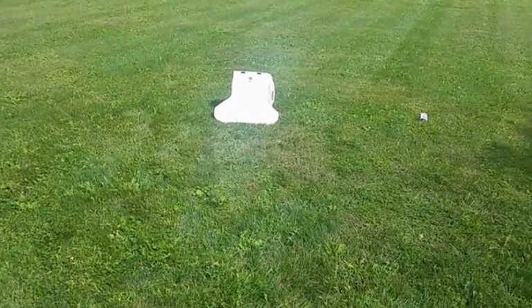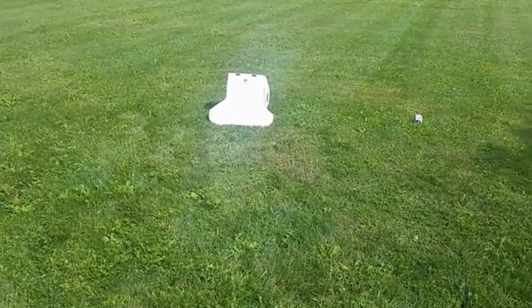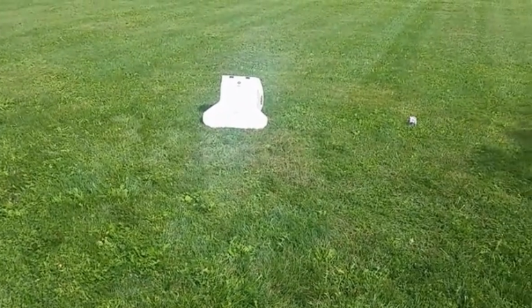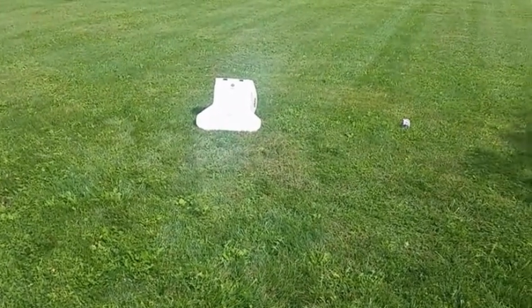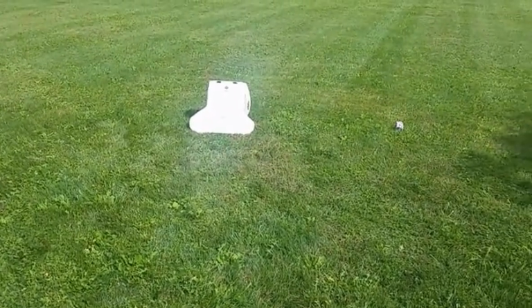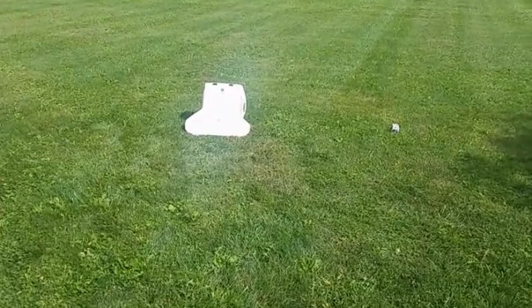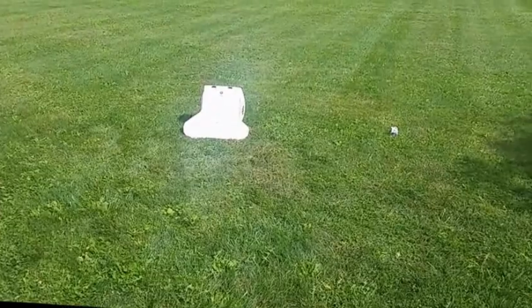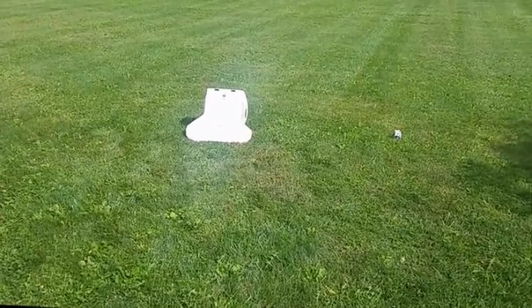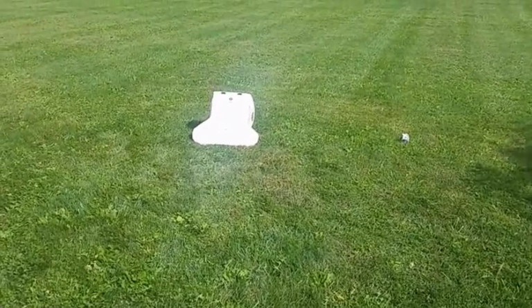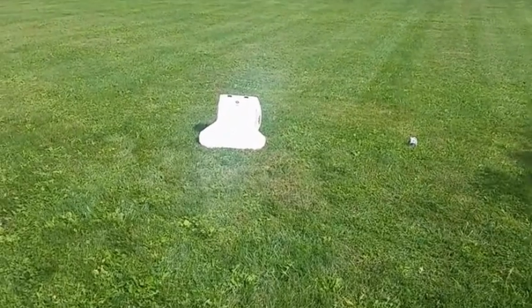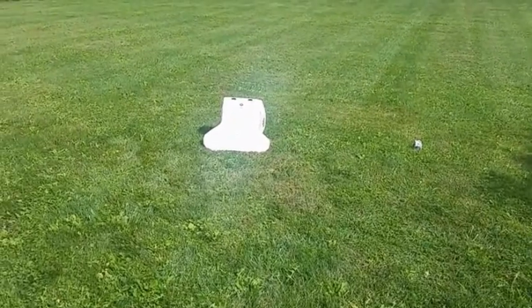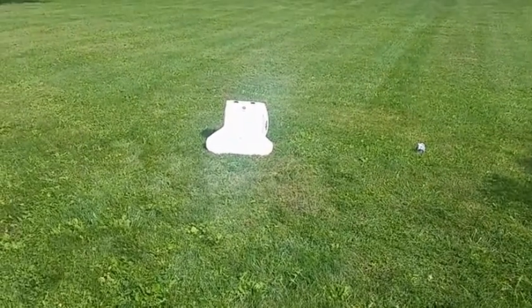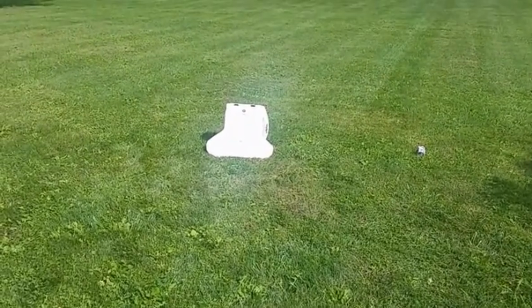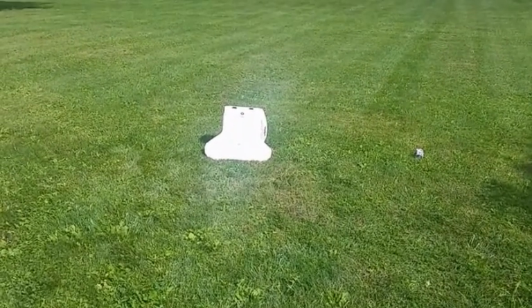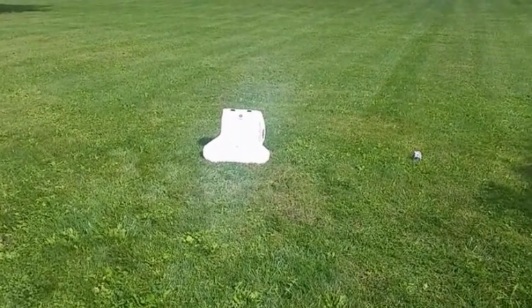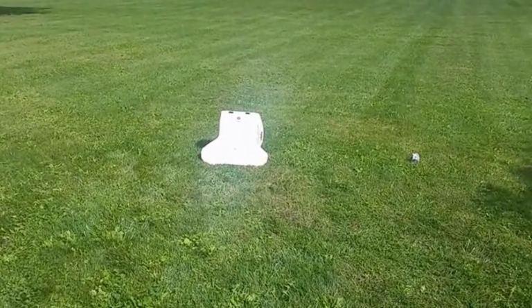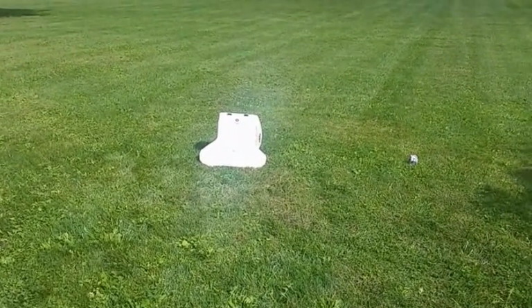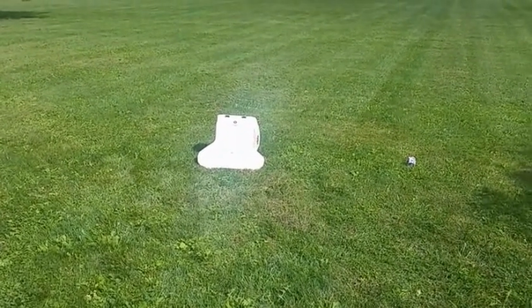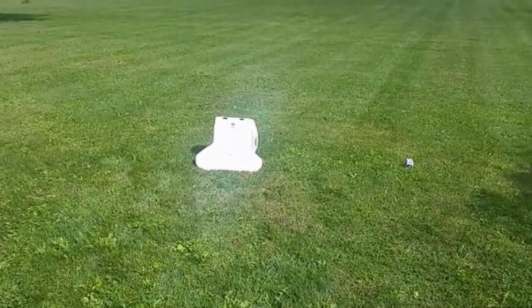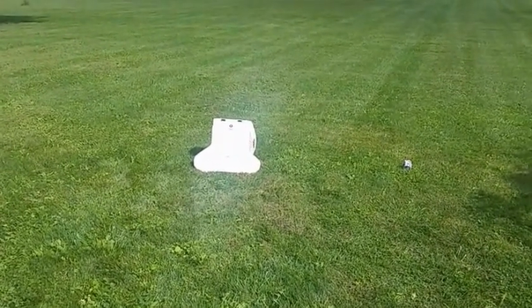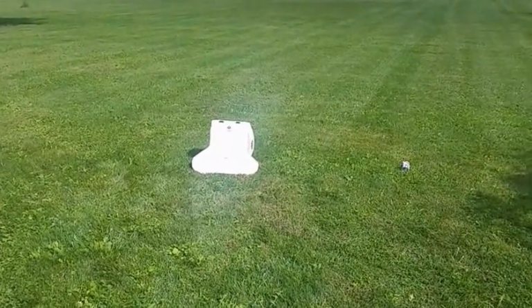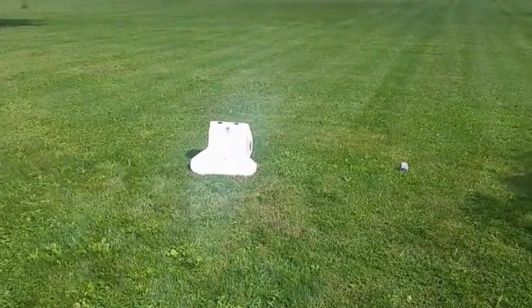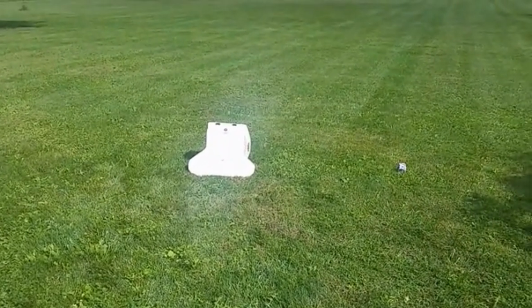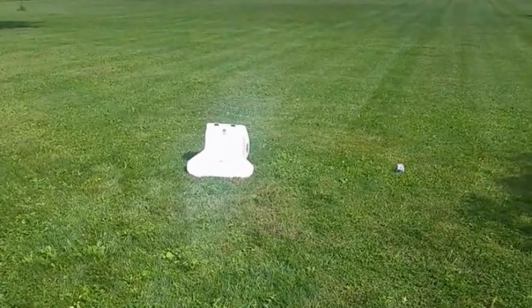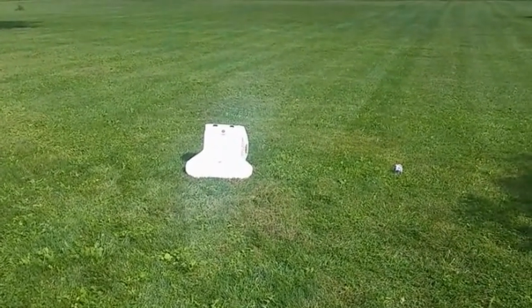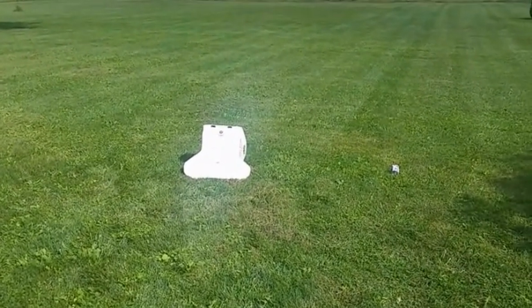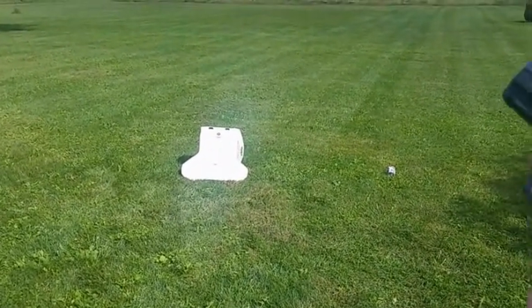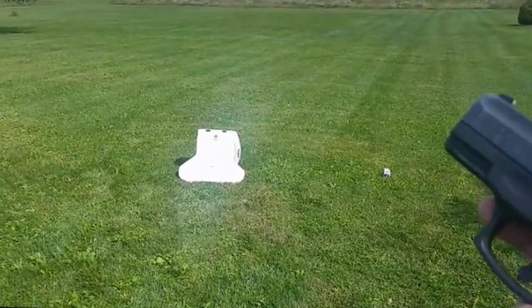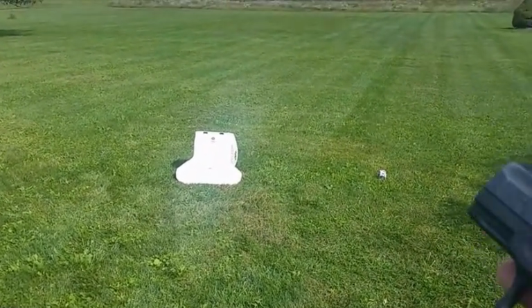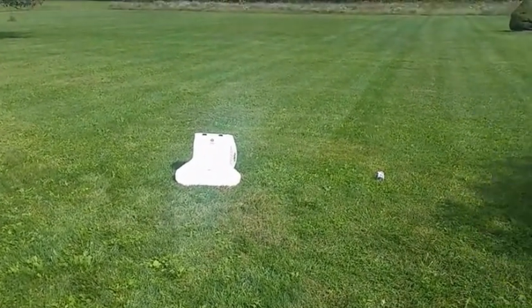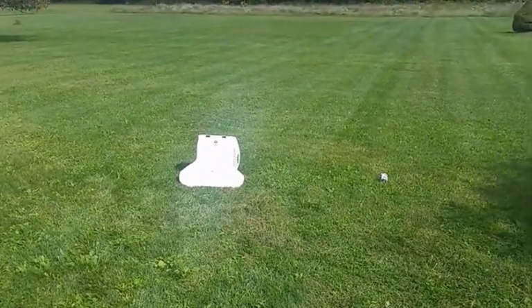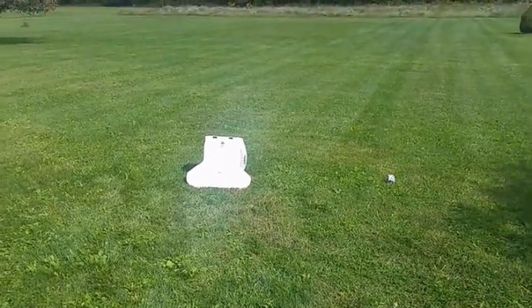Alright guys, just to show you that this is a real bulletproof vest, I'm gonna go ahead and test it with a nine millimeter.